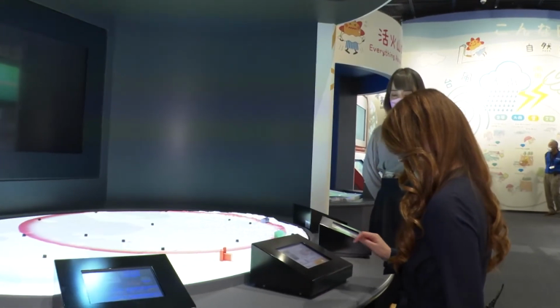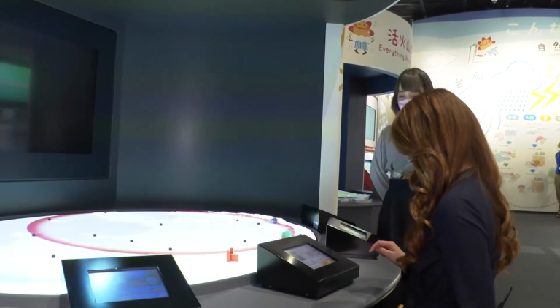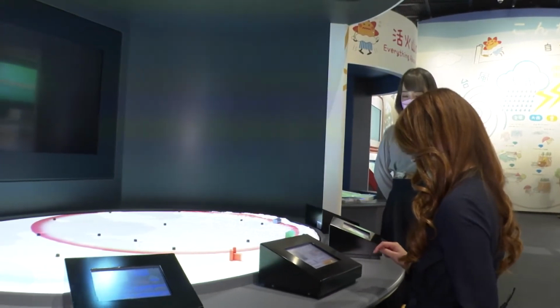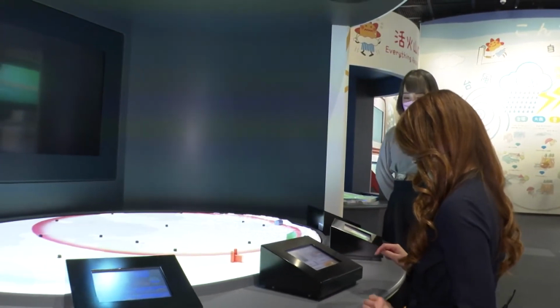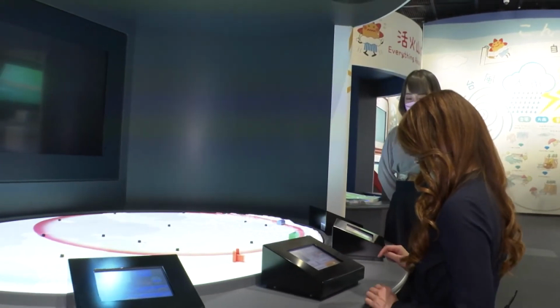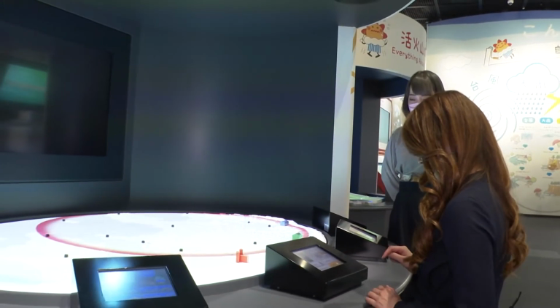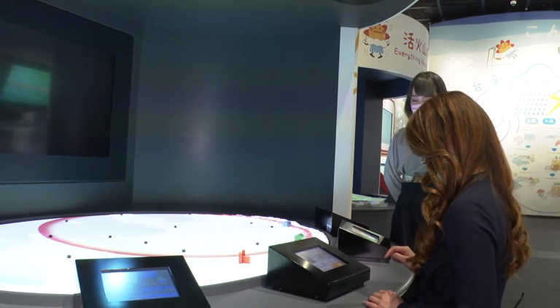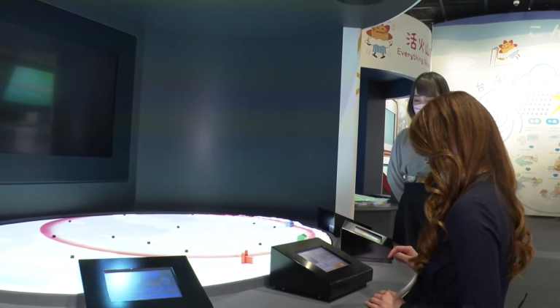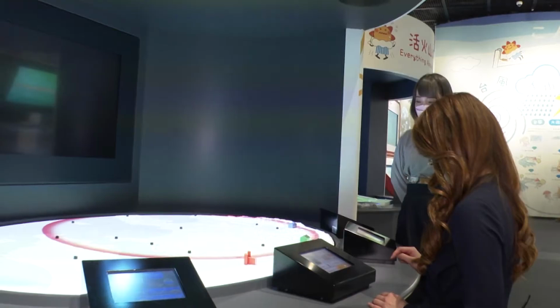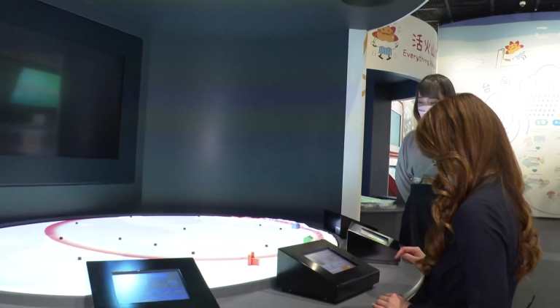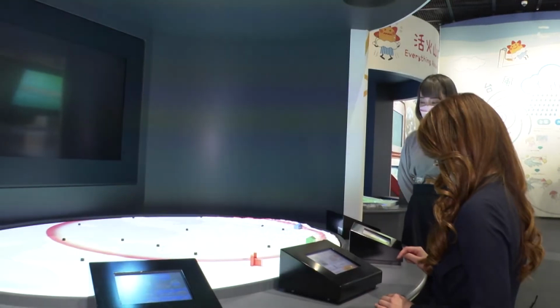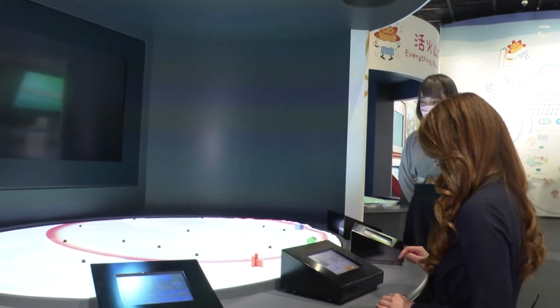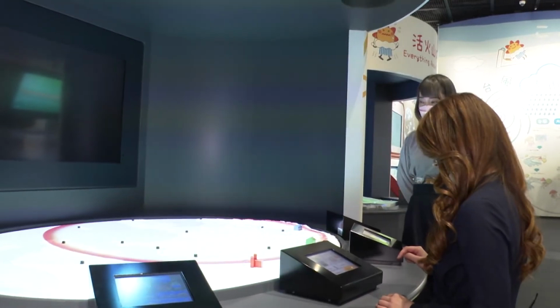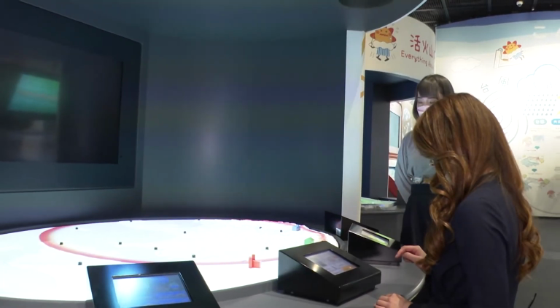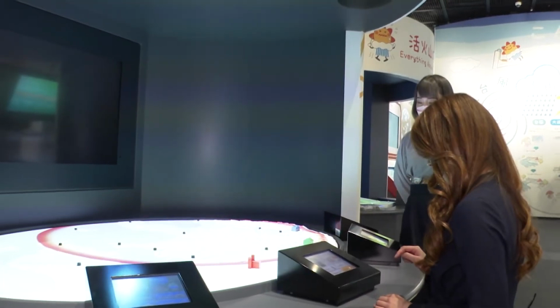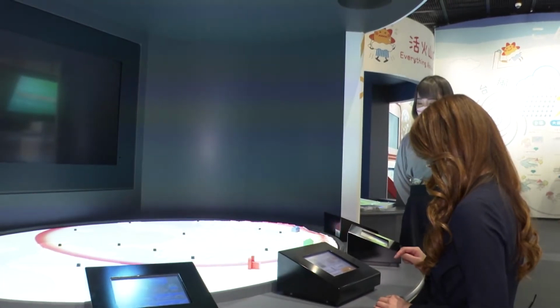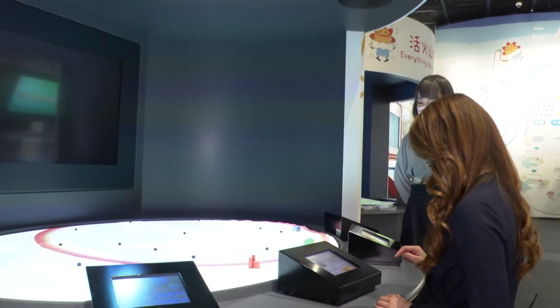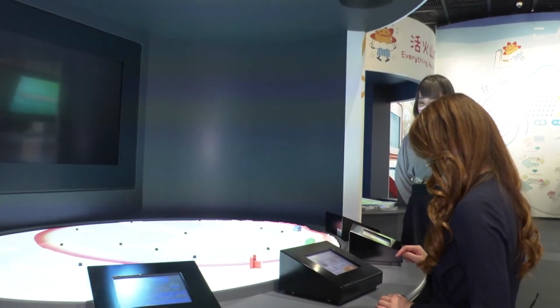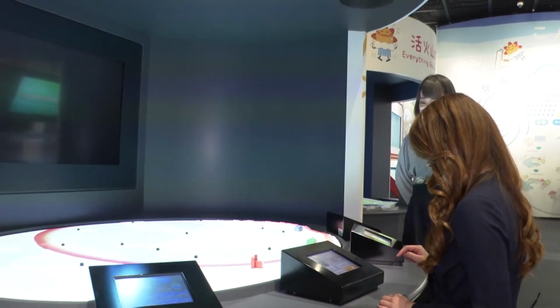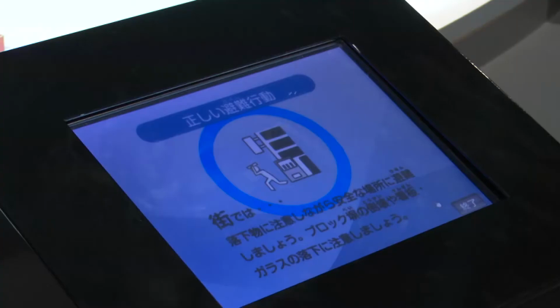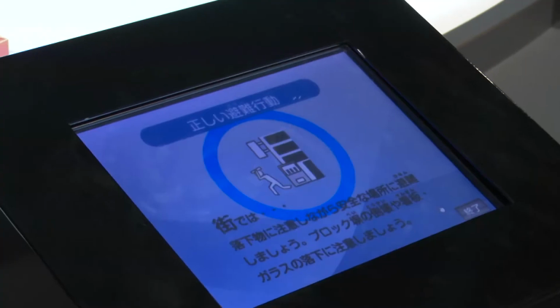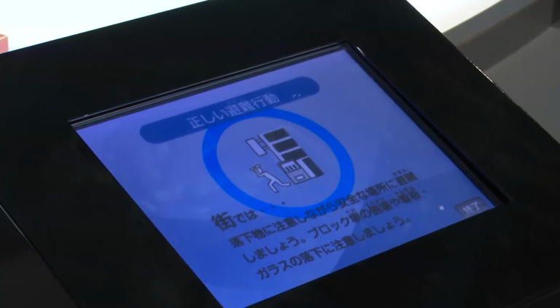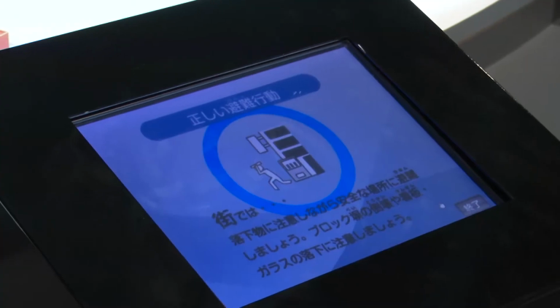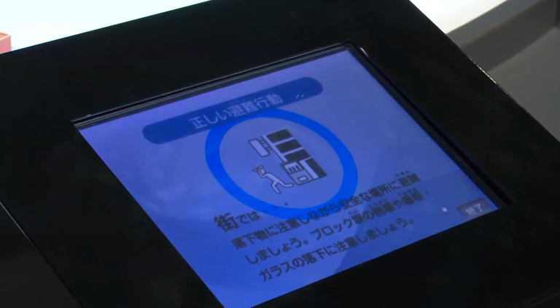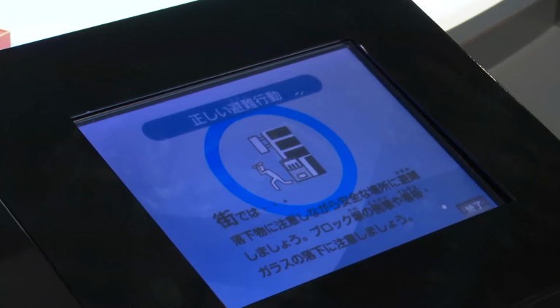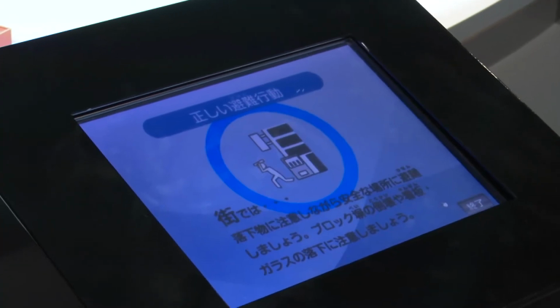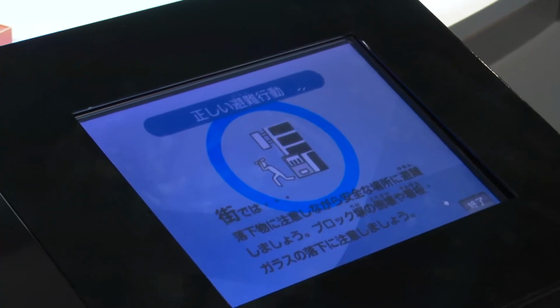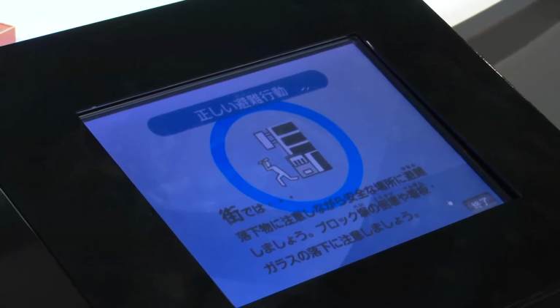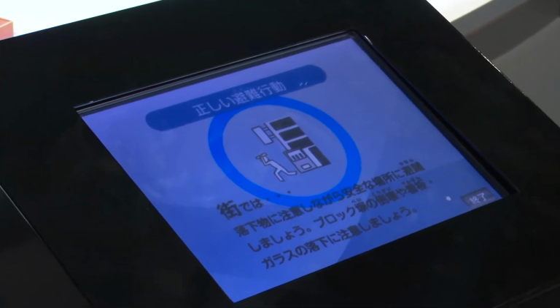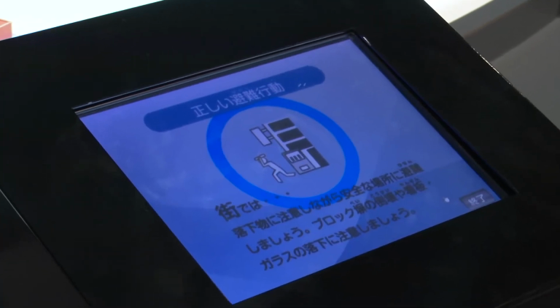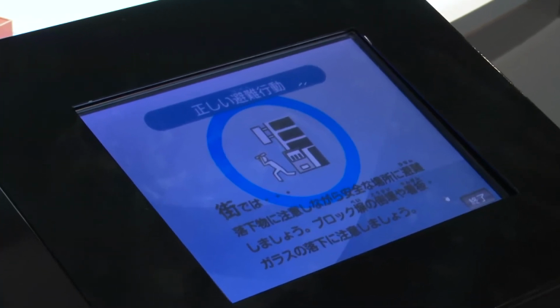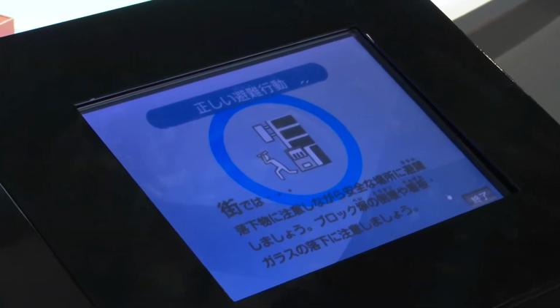At this section, visitors answer questions and learn about what to do when an earthquake warning is issued.